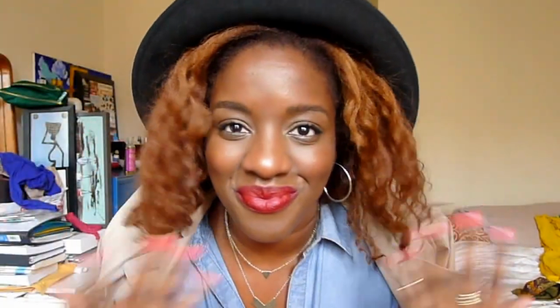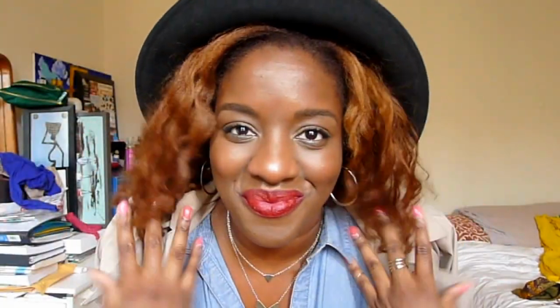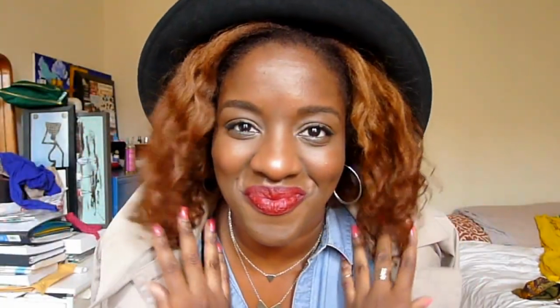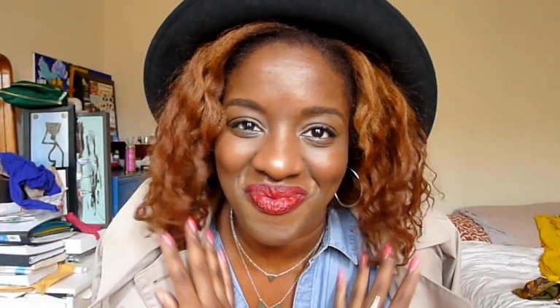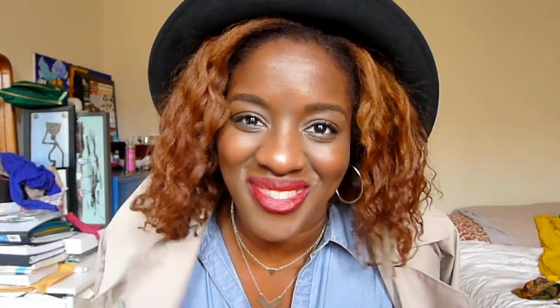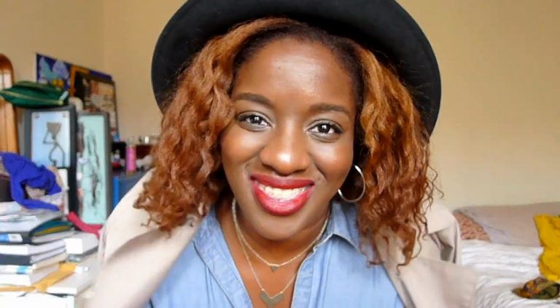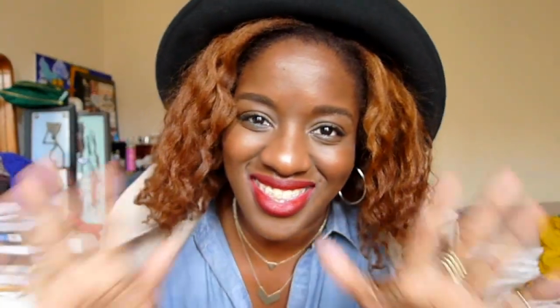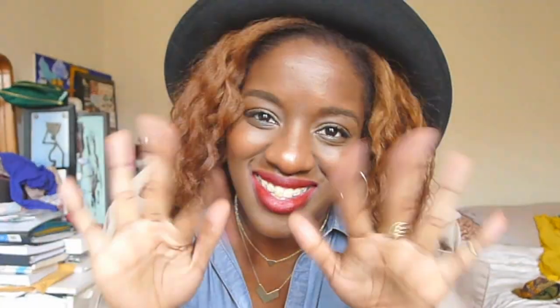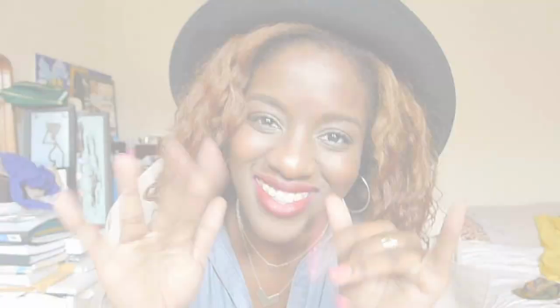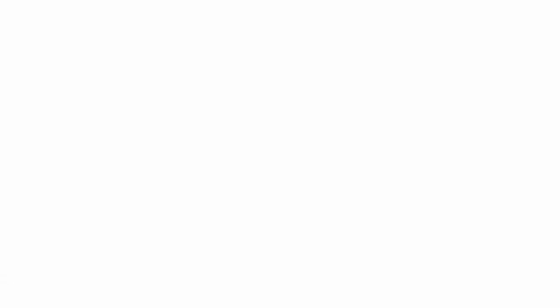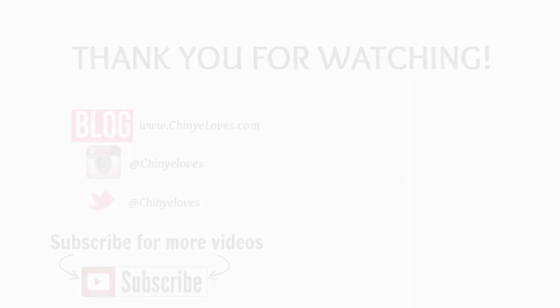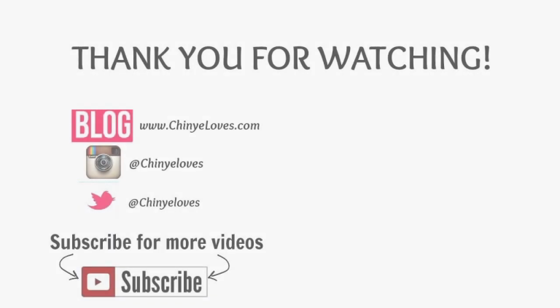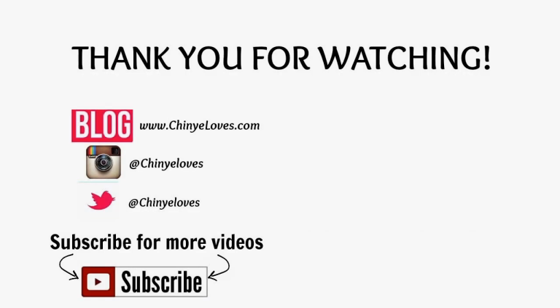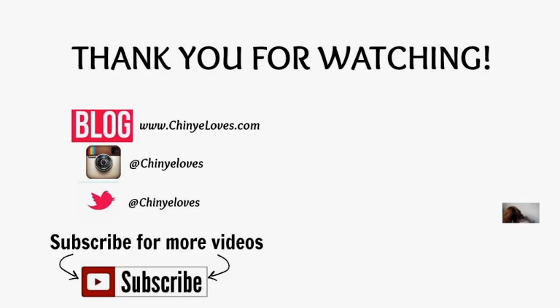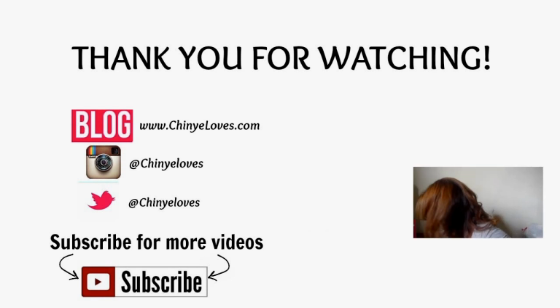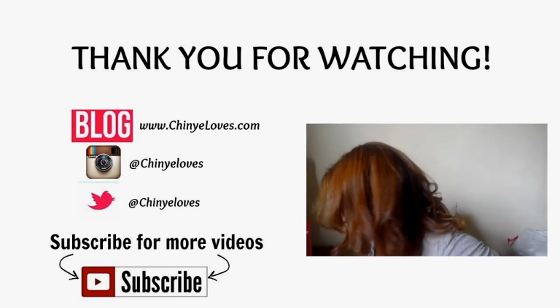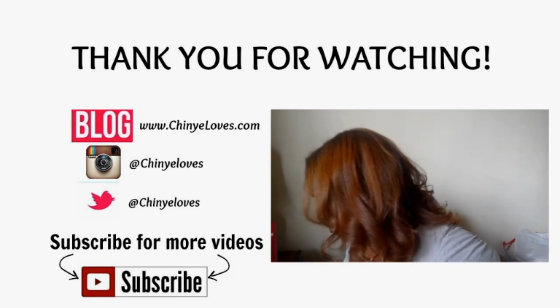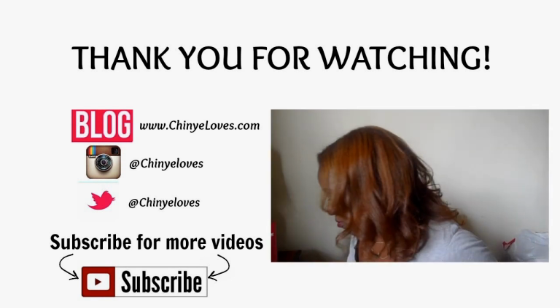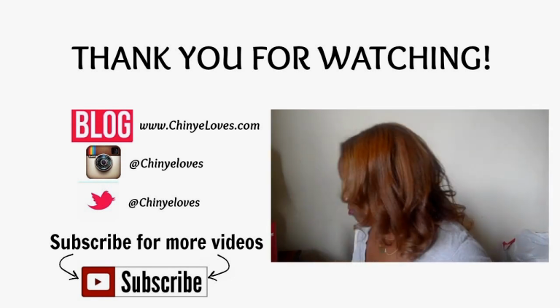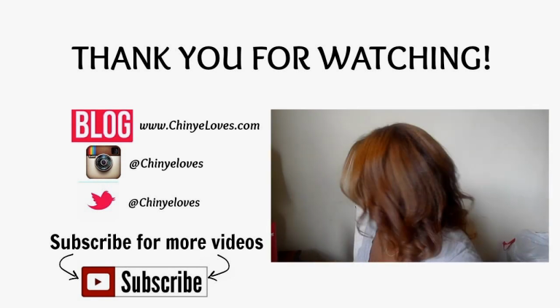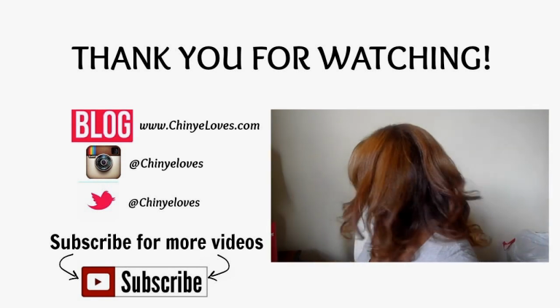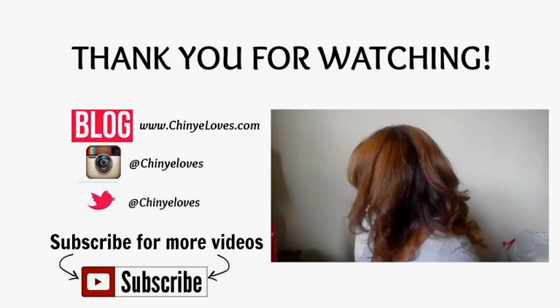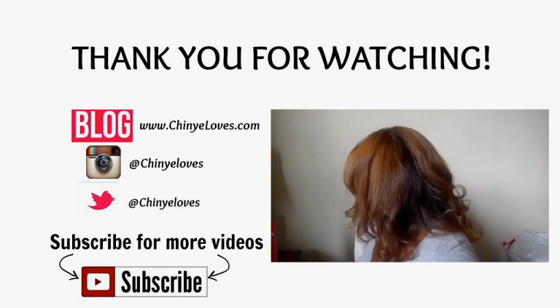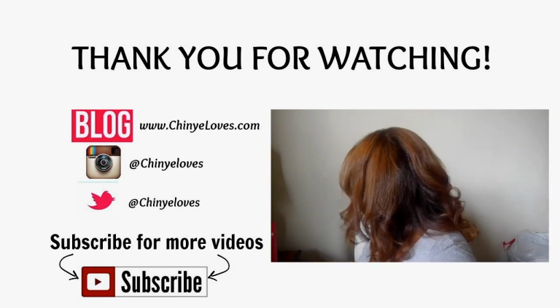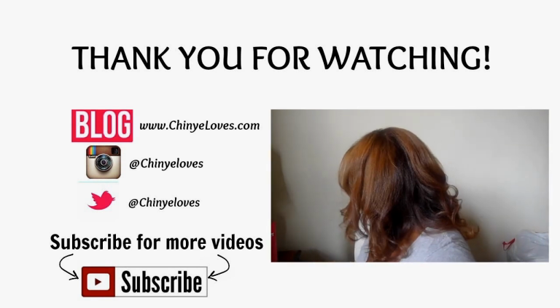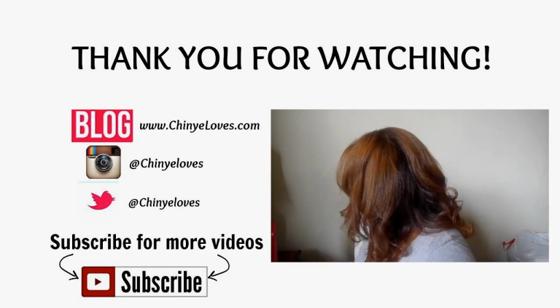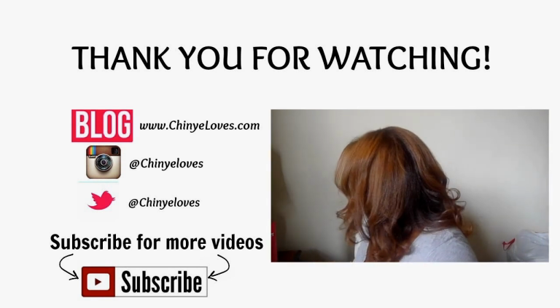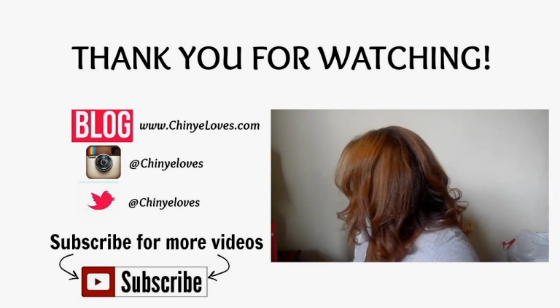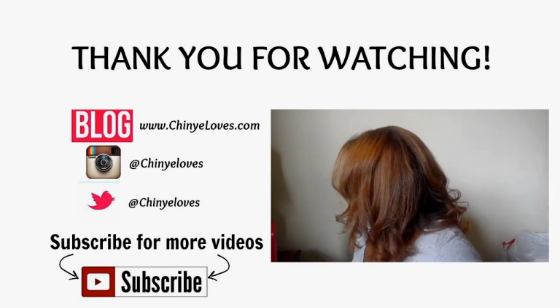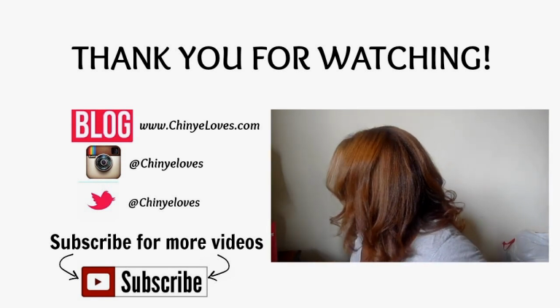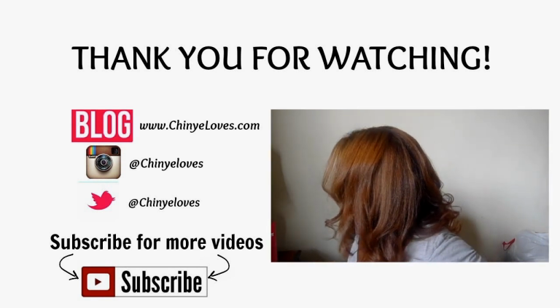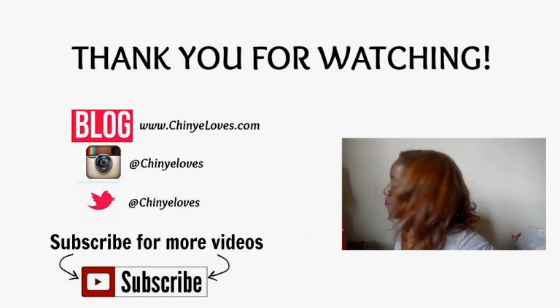Thank you guys so much for watching. Please subscribe to my channel, like this video, and comment down below. I will see you in my next video.